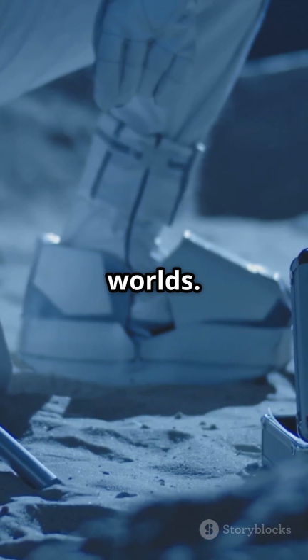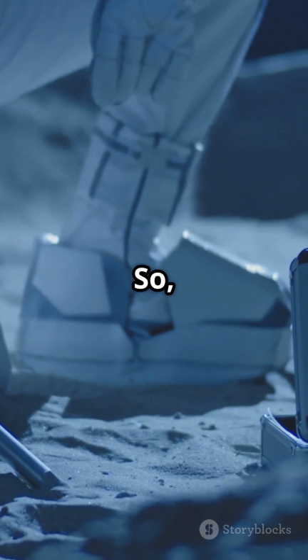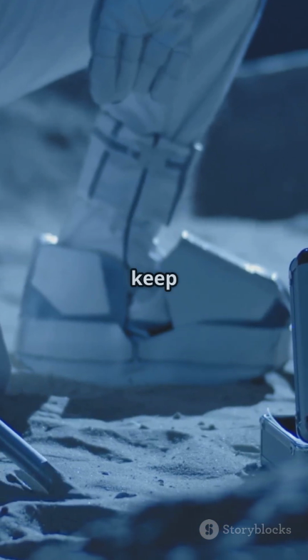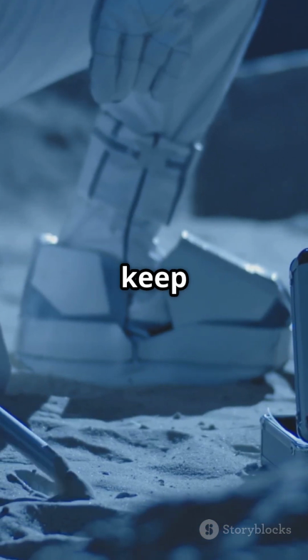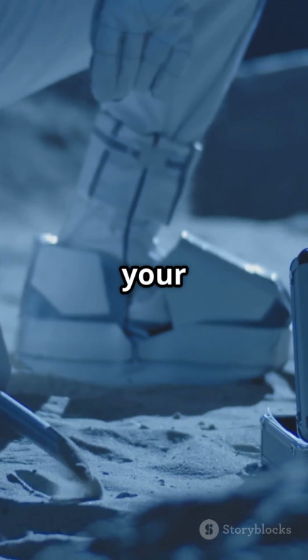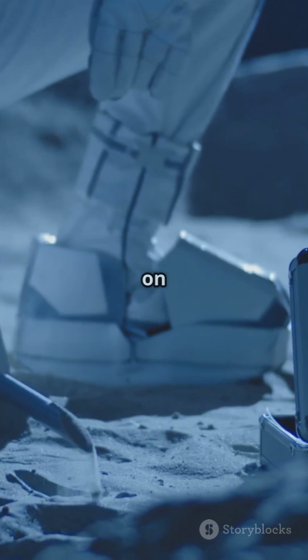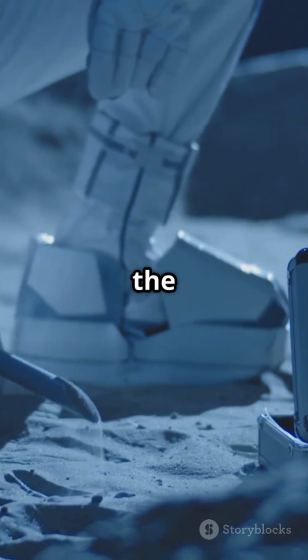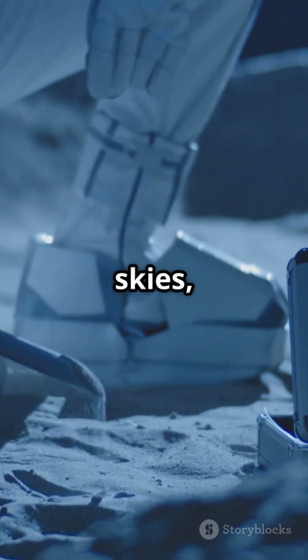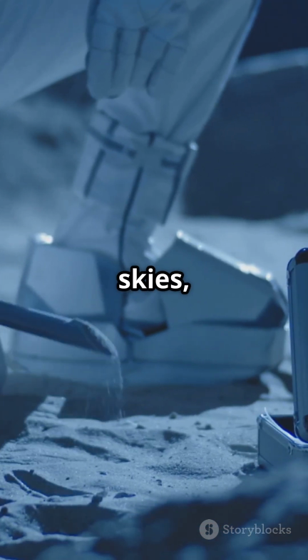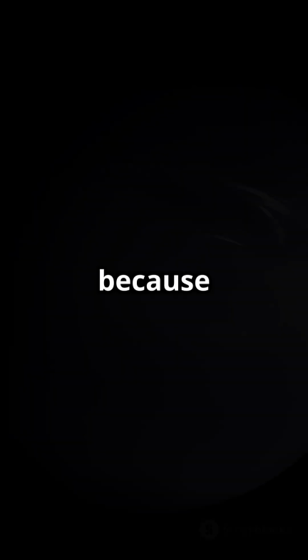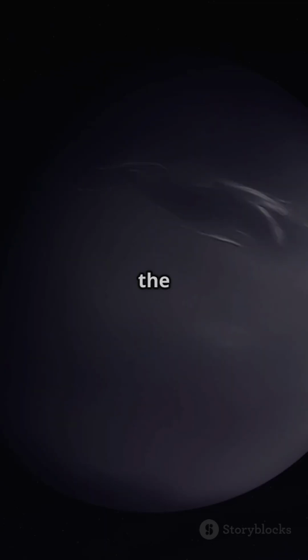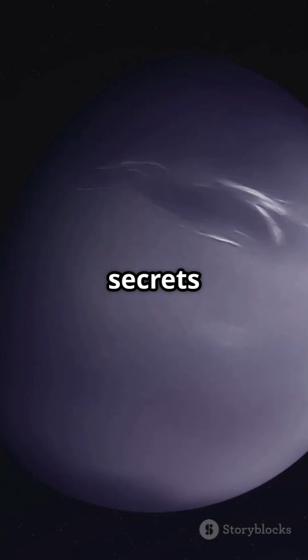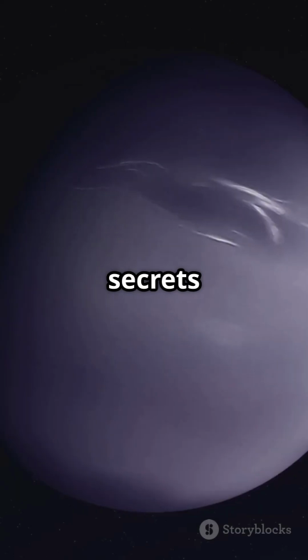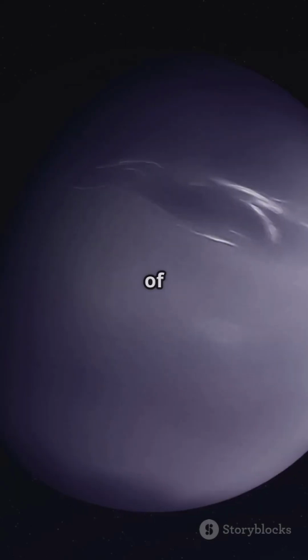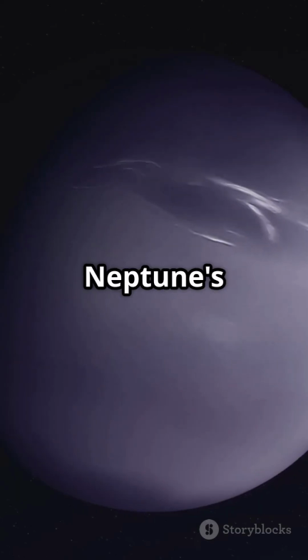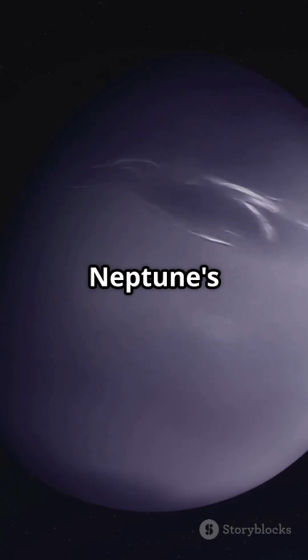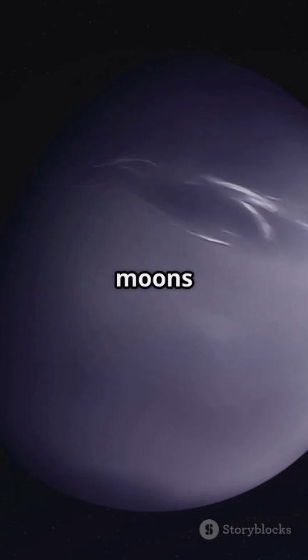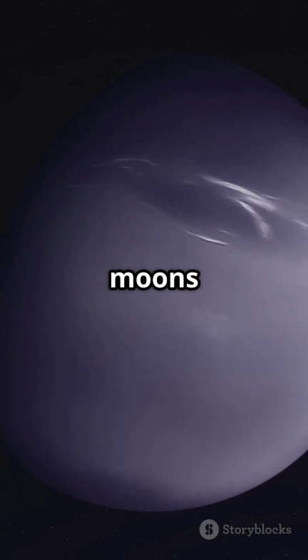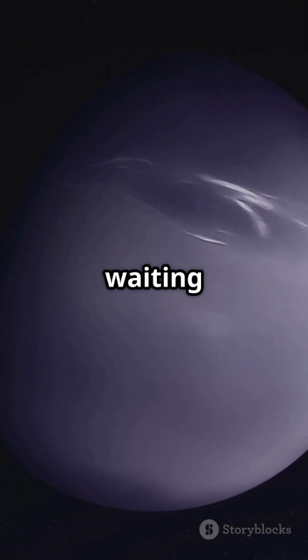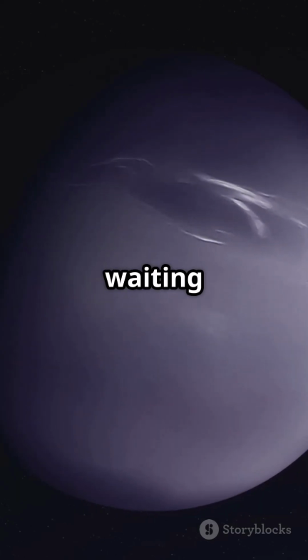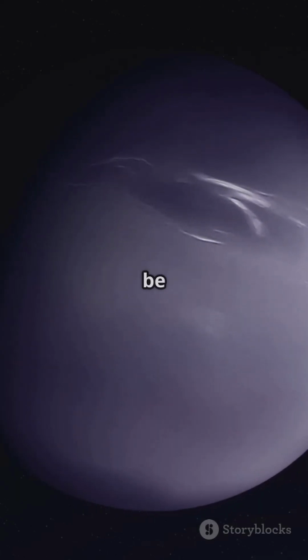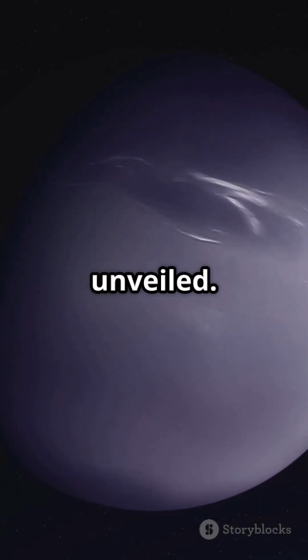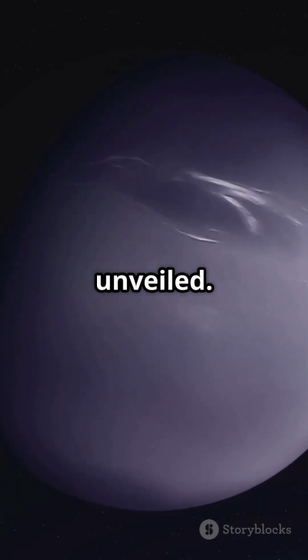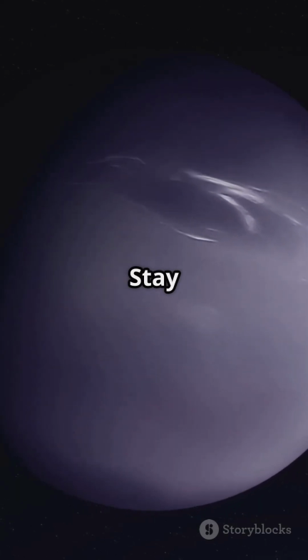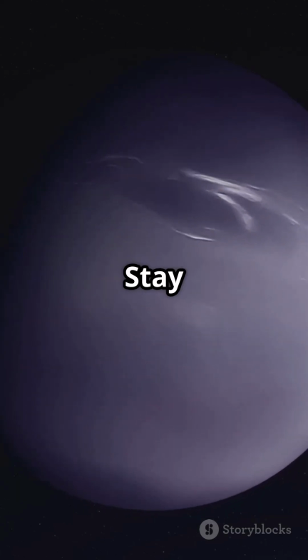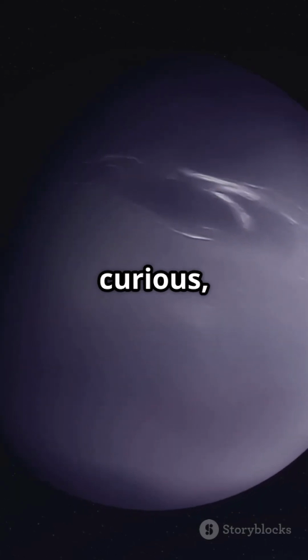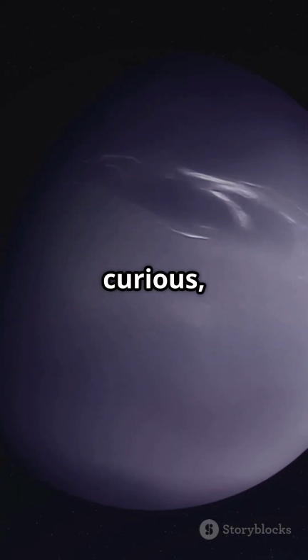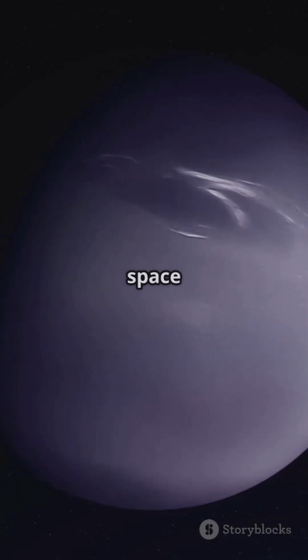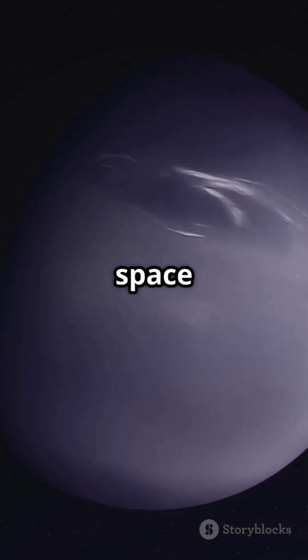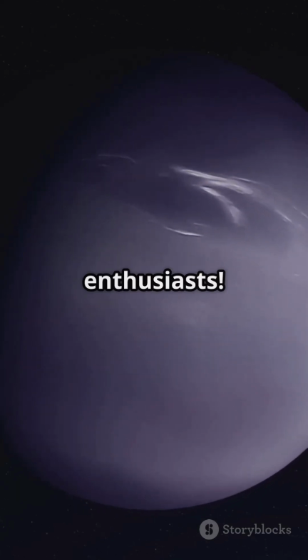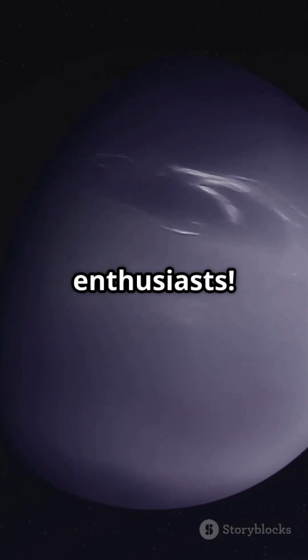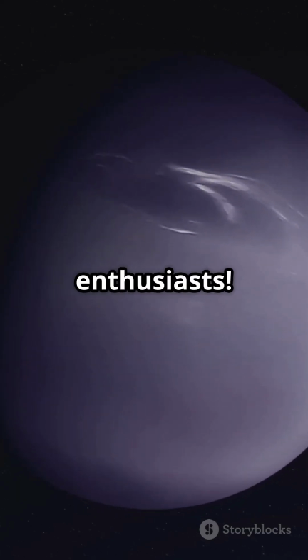So keep your eyes on the skies, because the secrets of Neptune's moons are waiting to be unveiled. Stay curious, space enthusiasts!